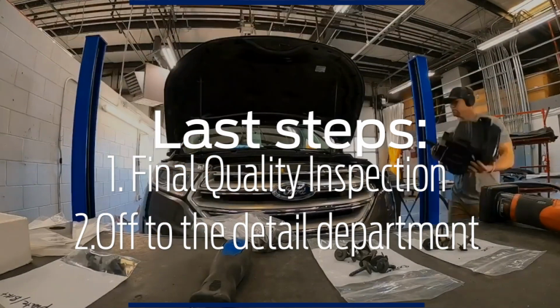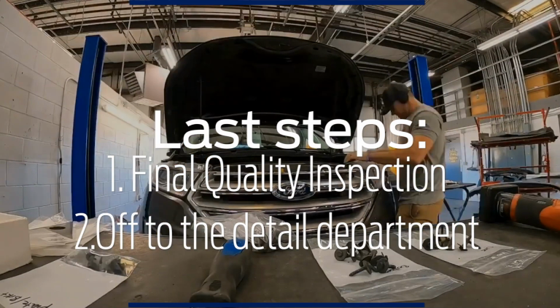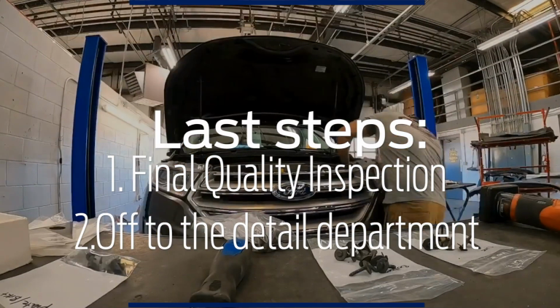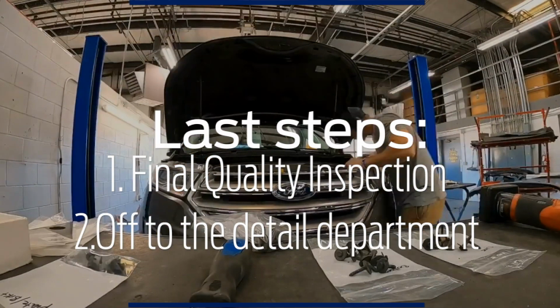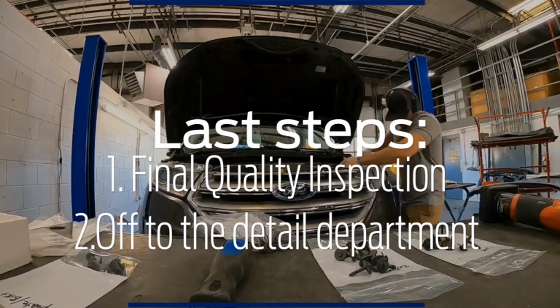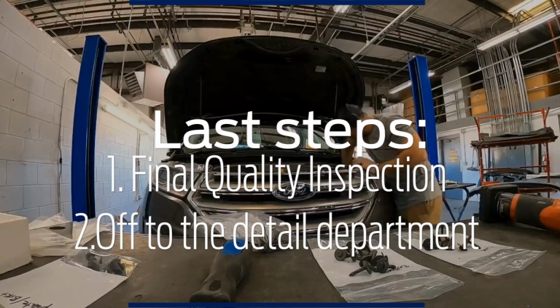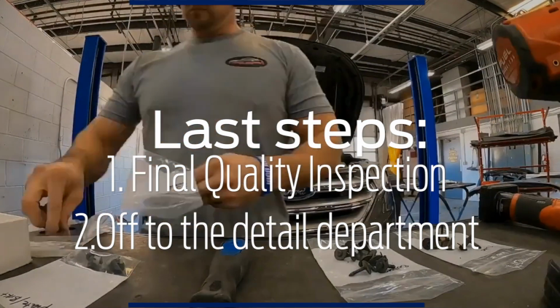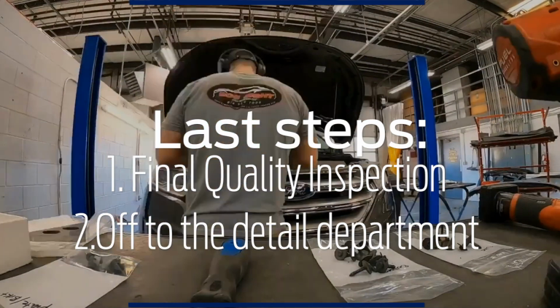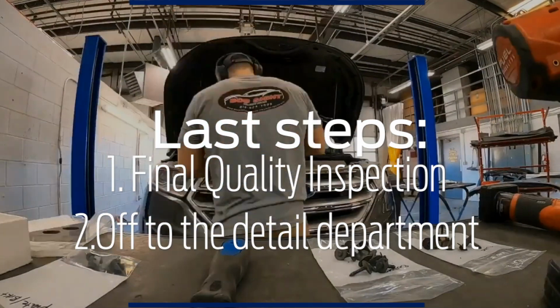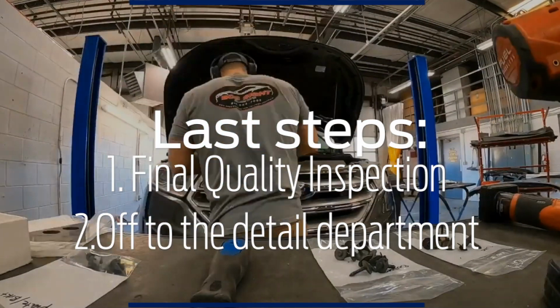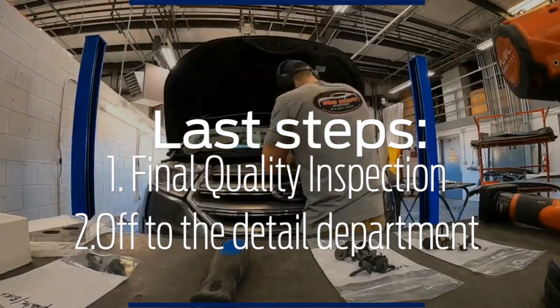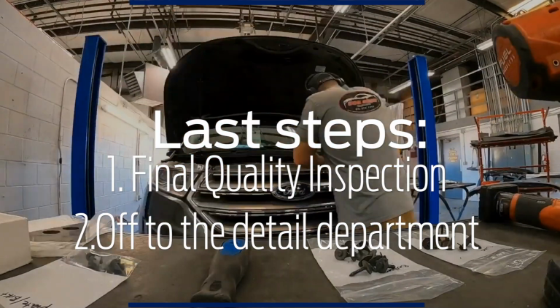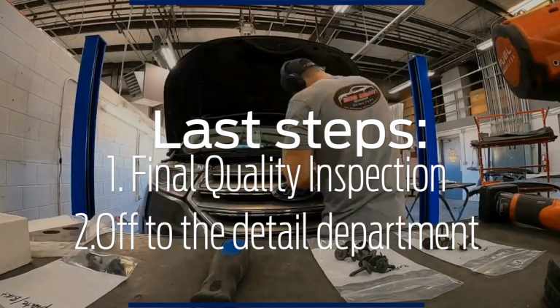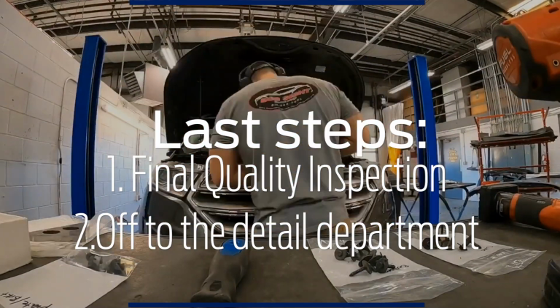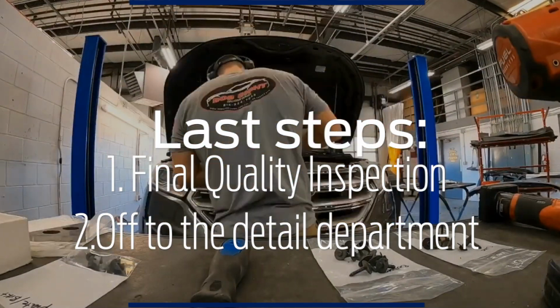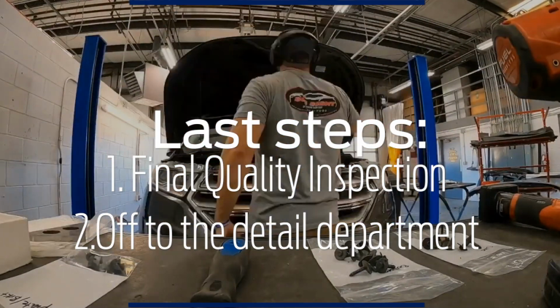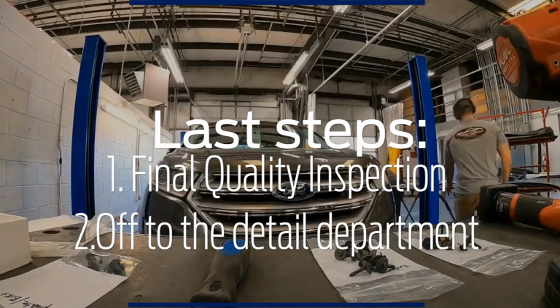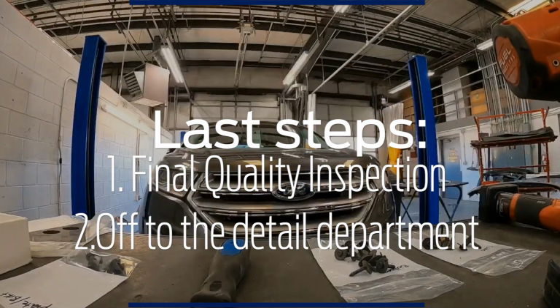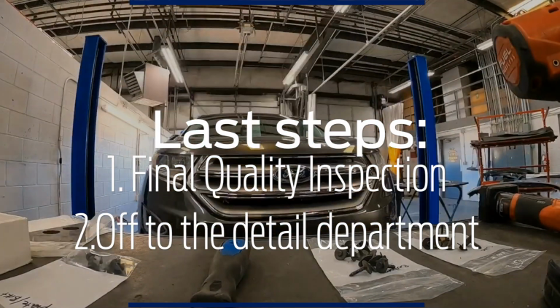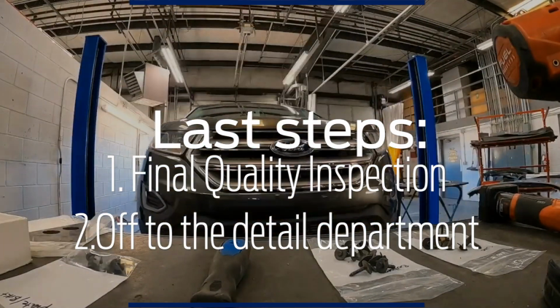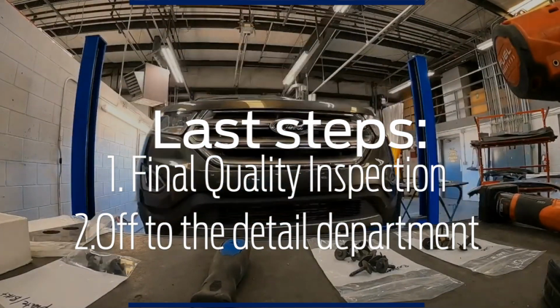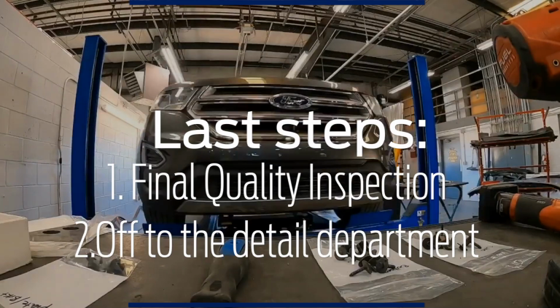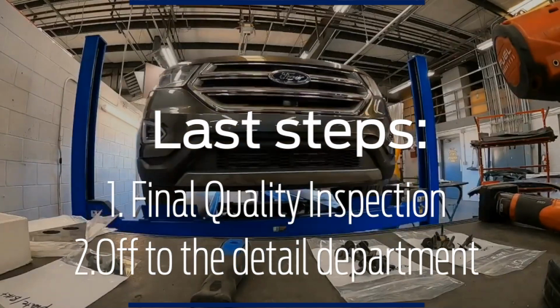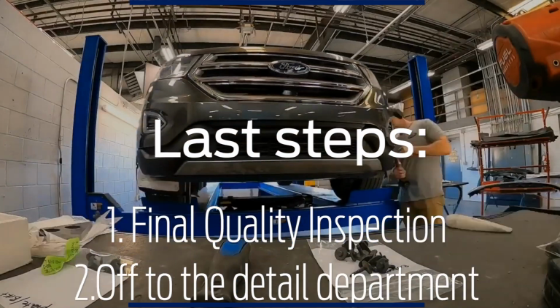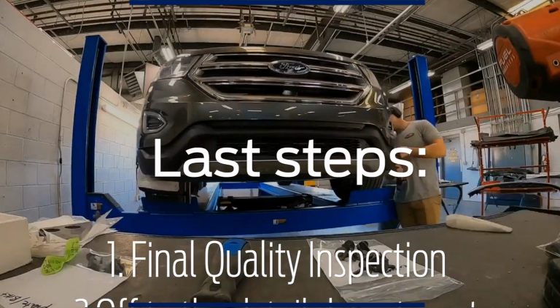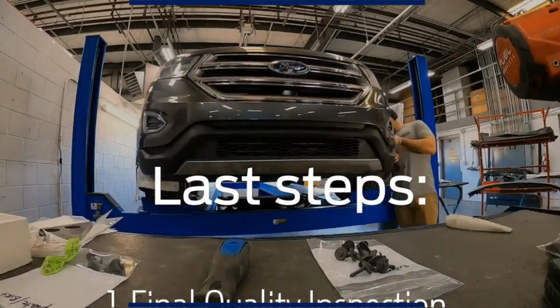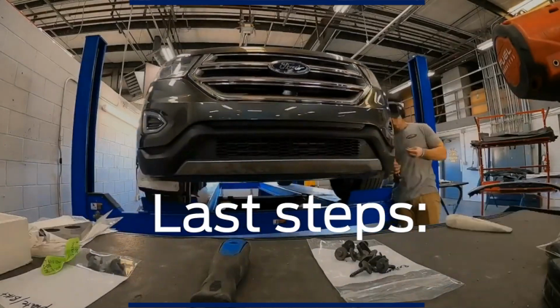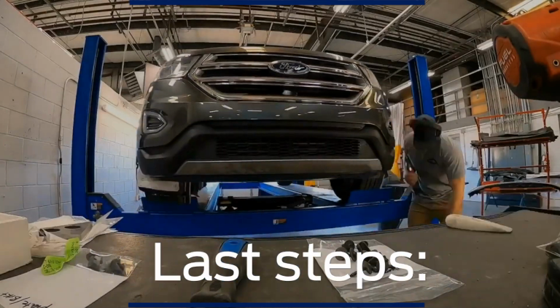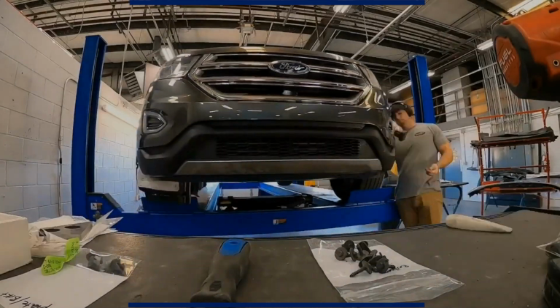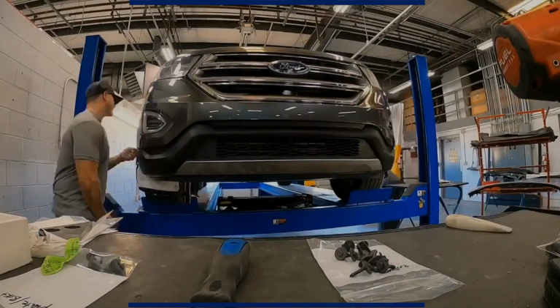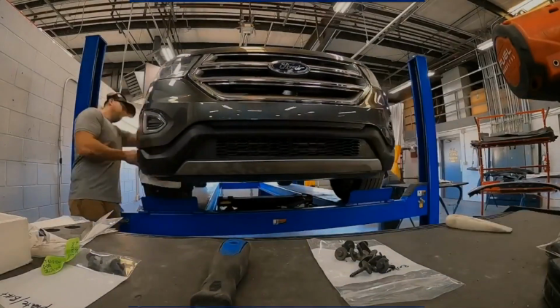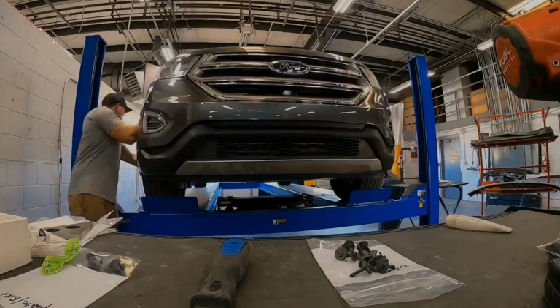After the vehicle is built, it receives a final QC, and off to our detail department it goes.